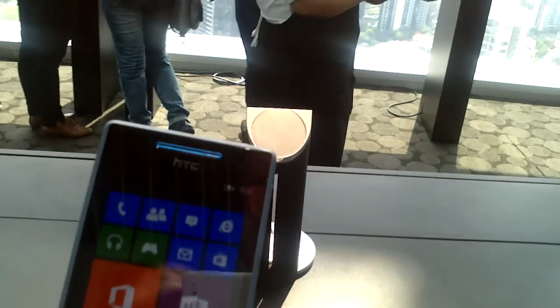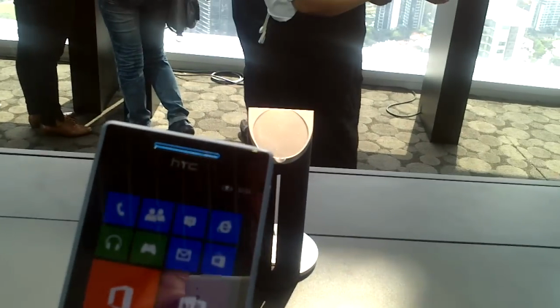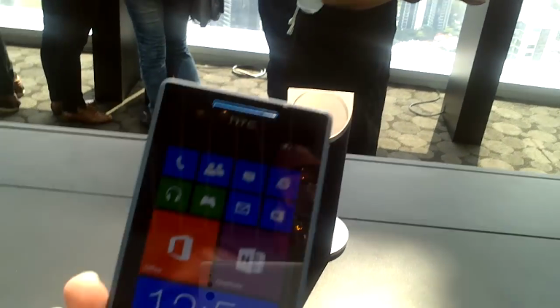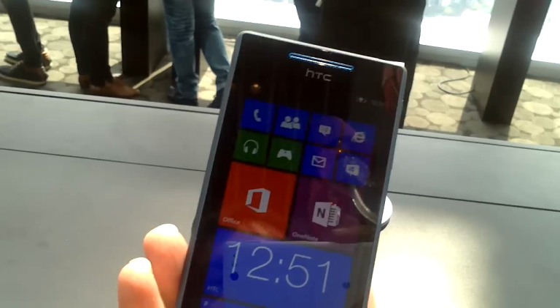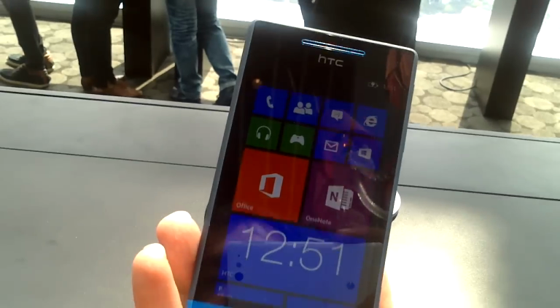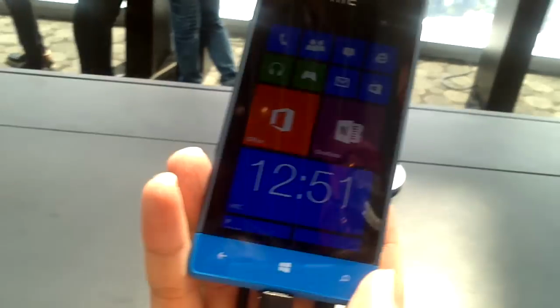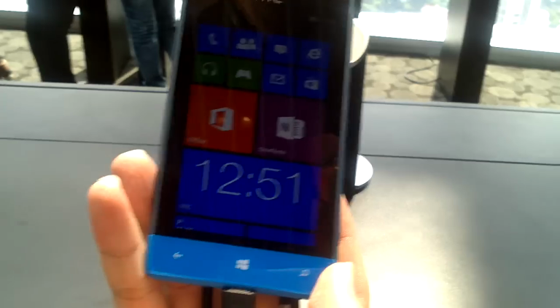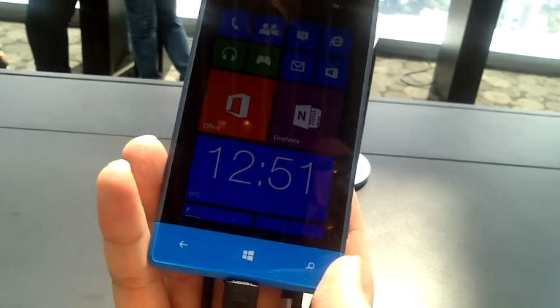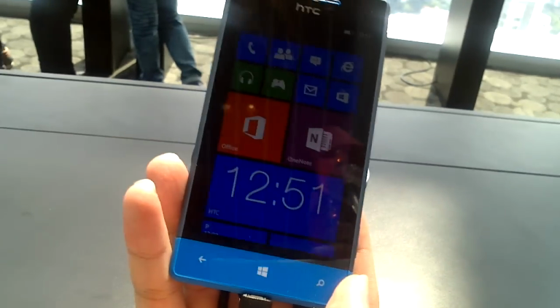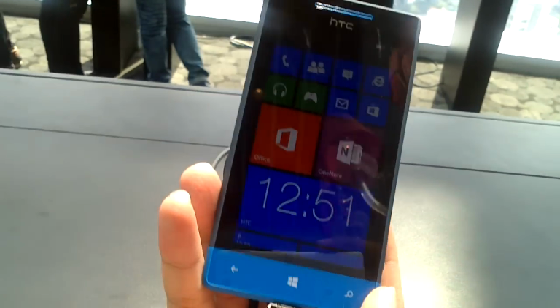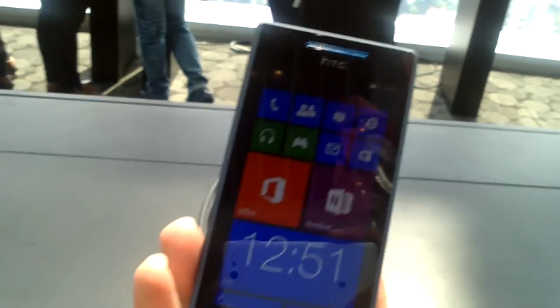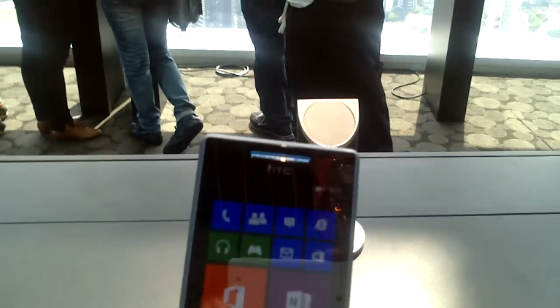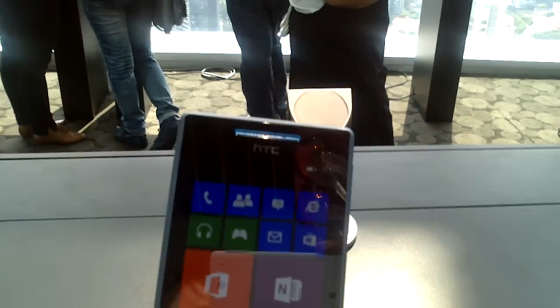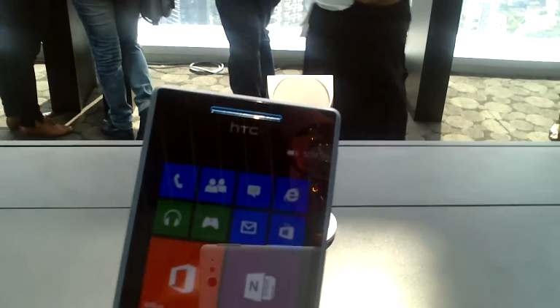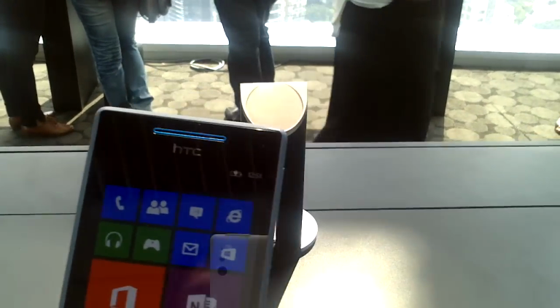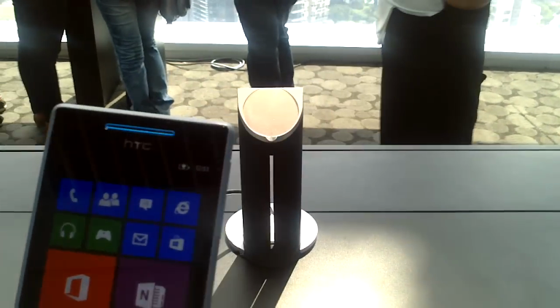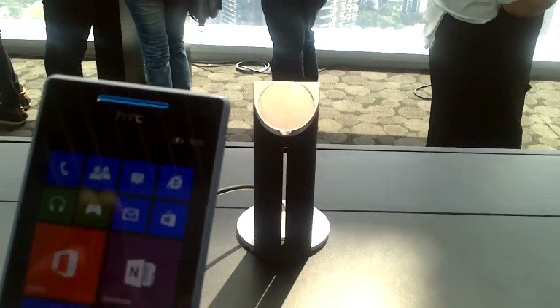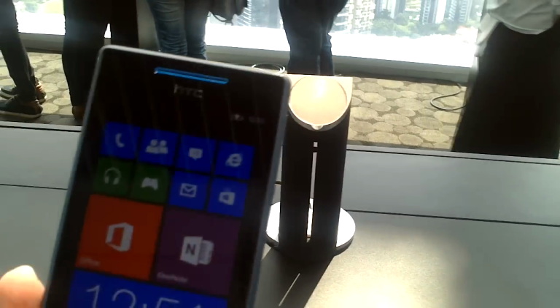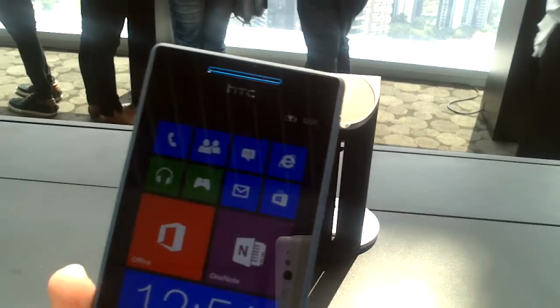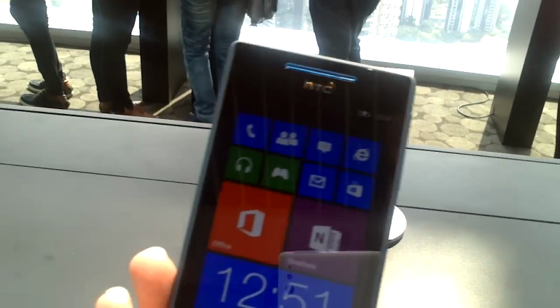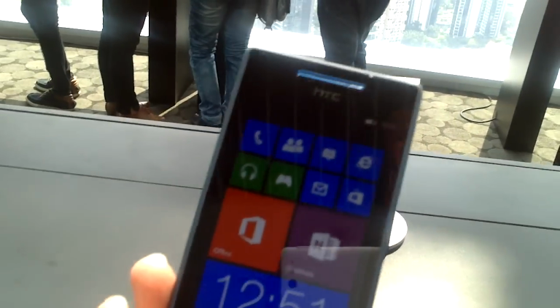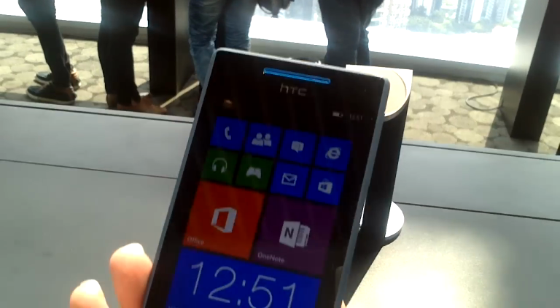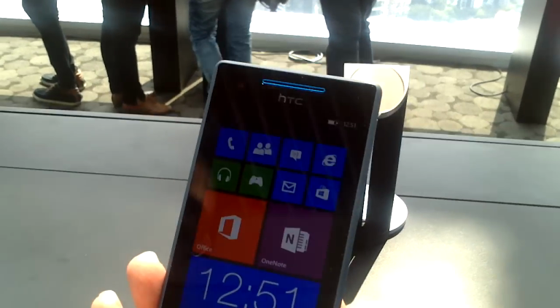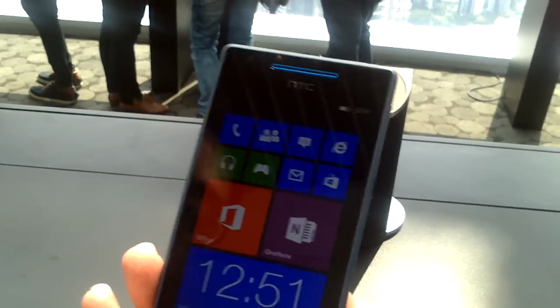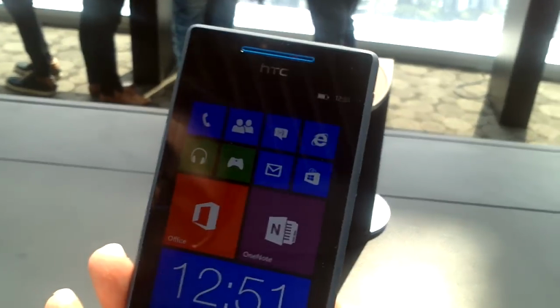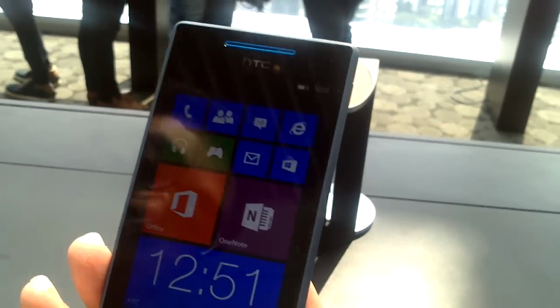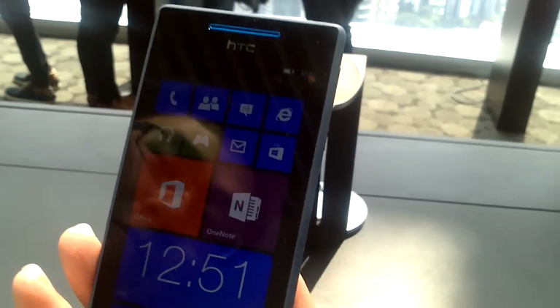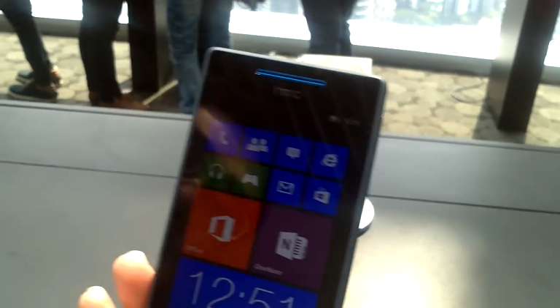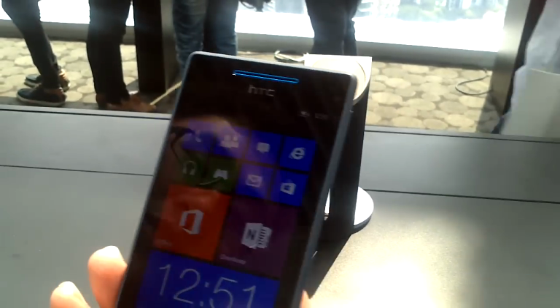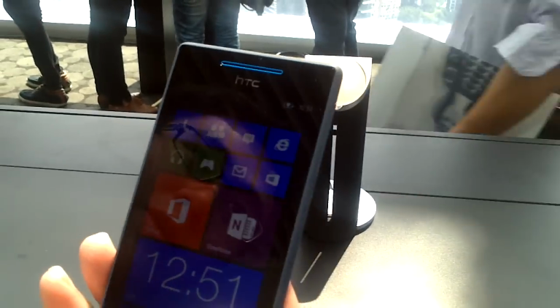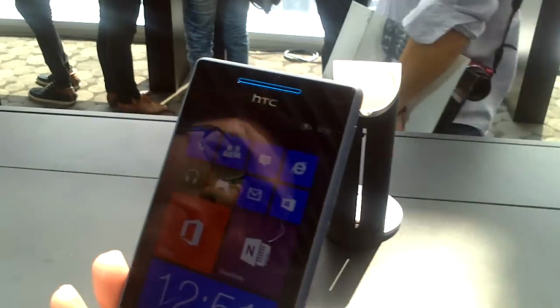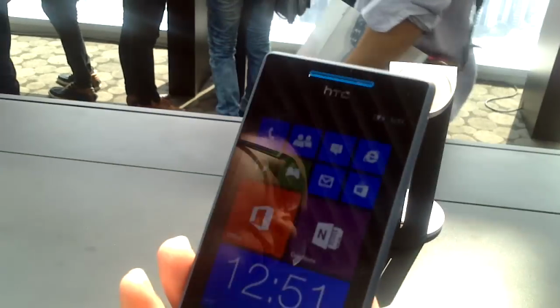Can you go through some of the features inside the device? Can you just quickly go through the swiping?